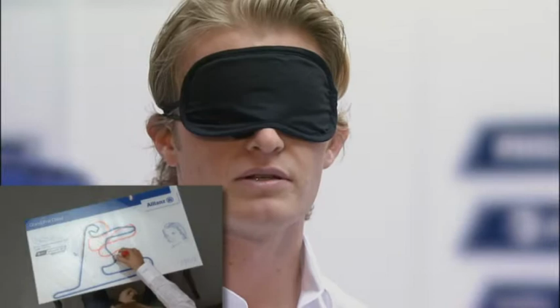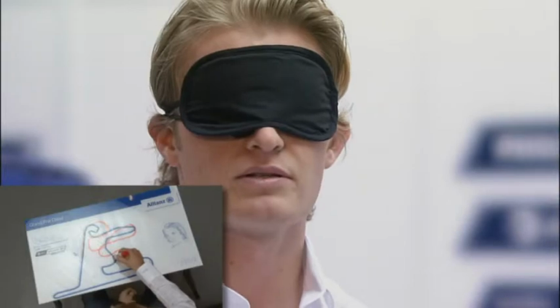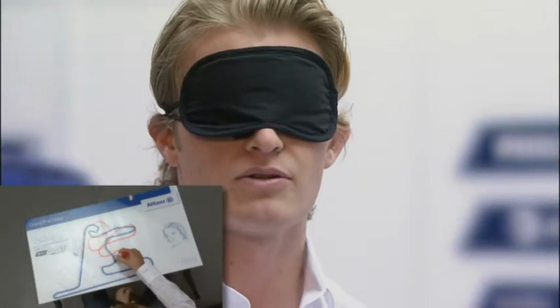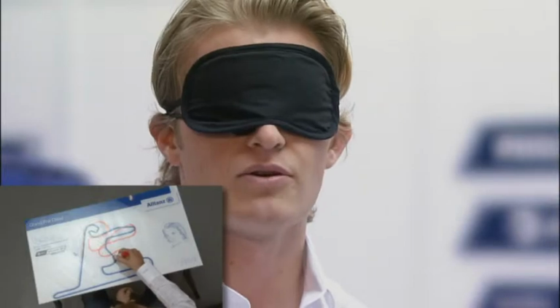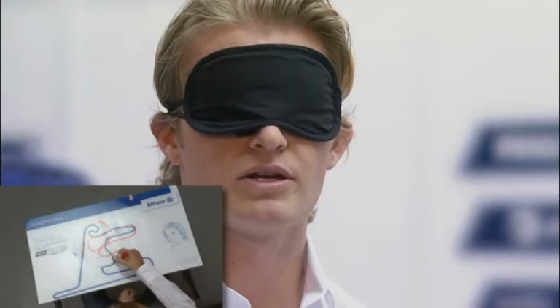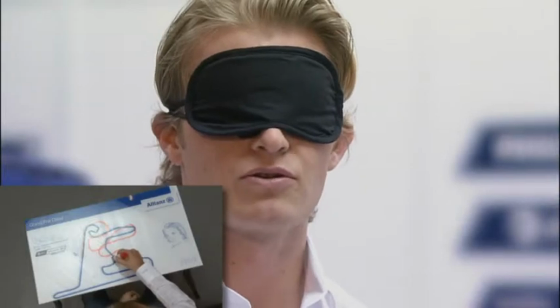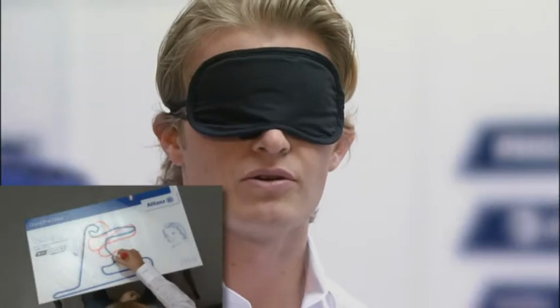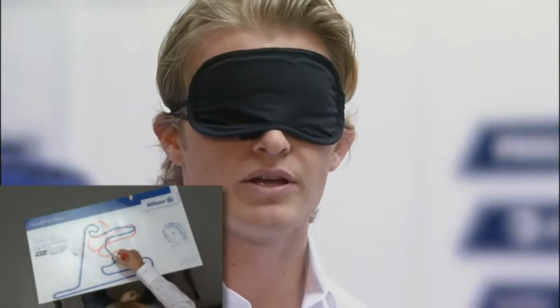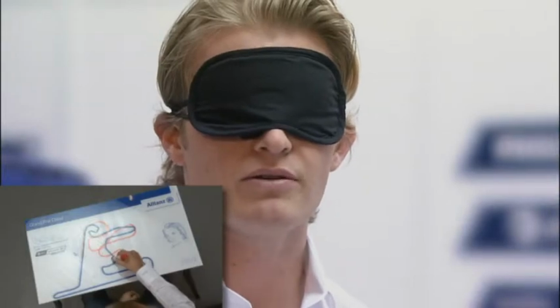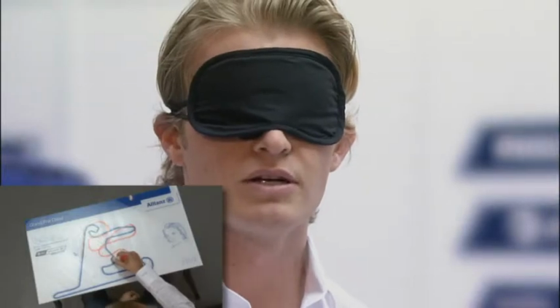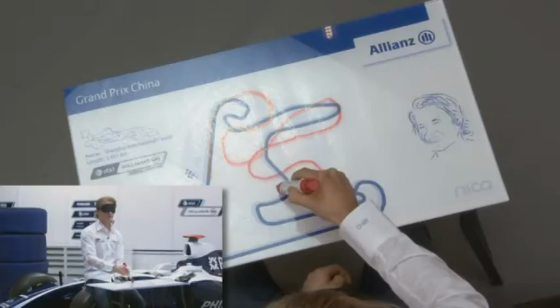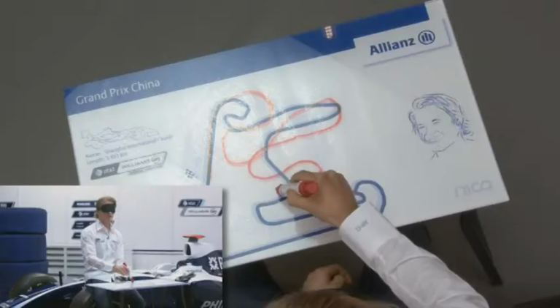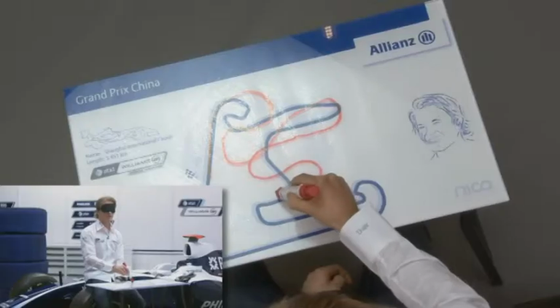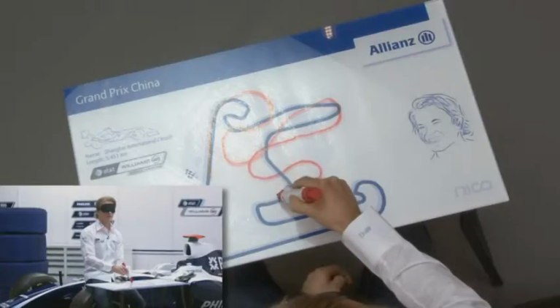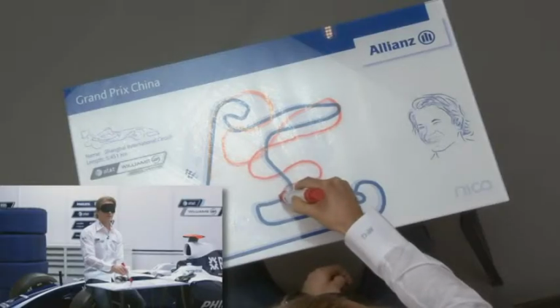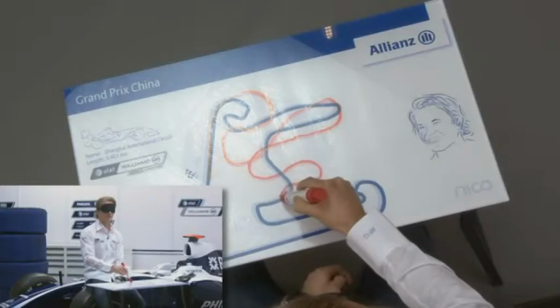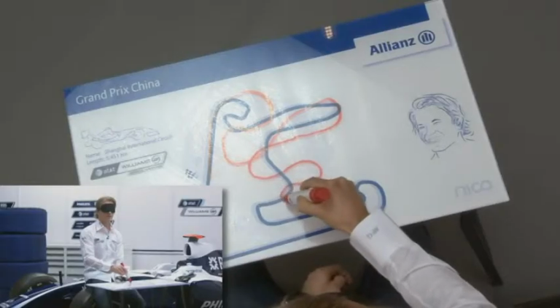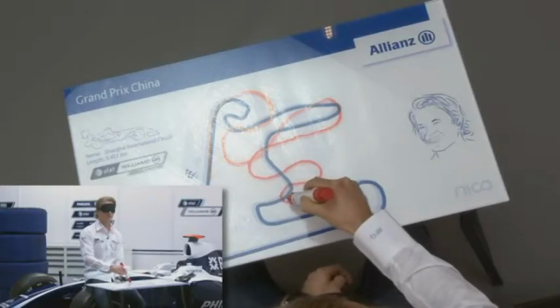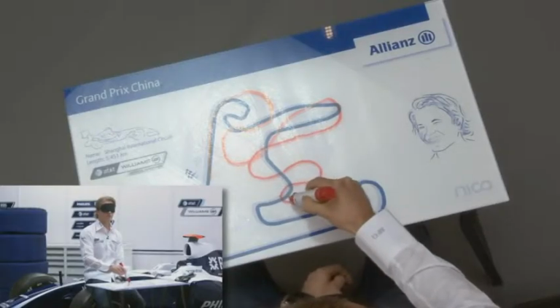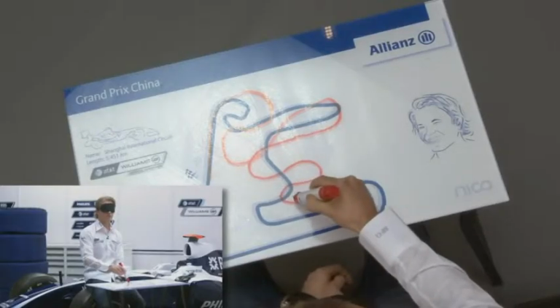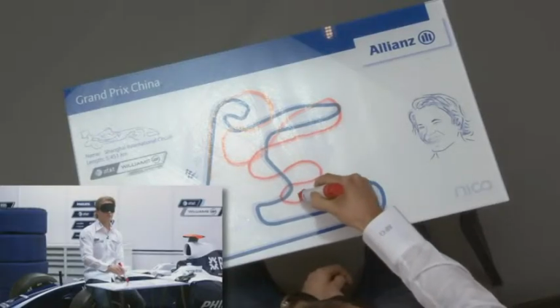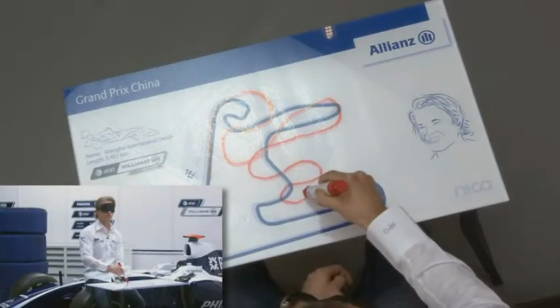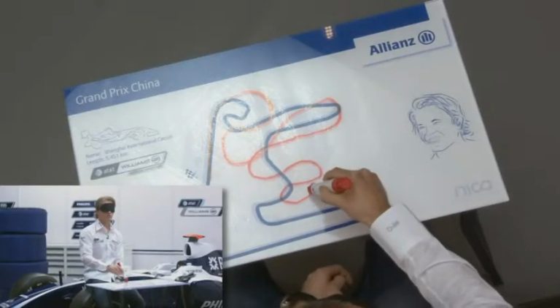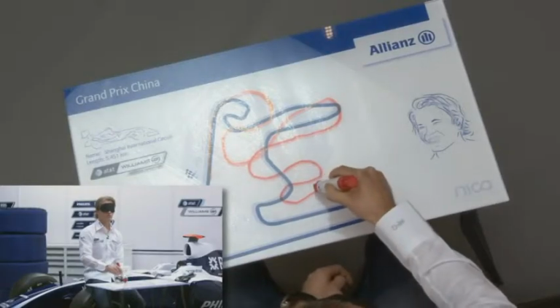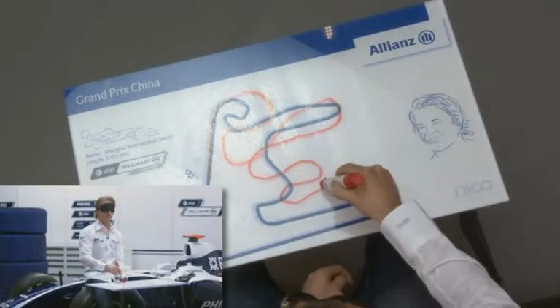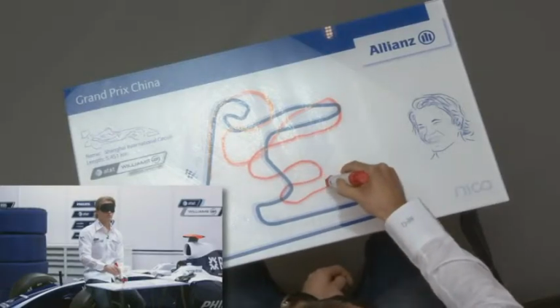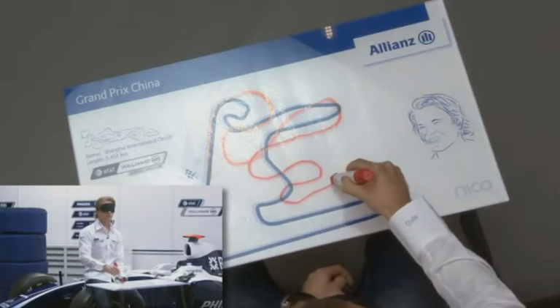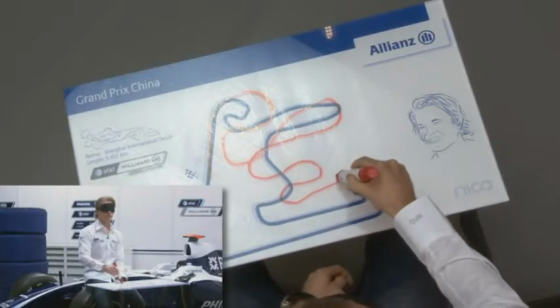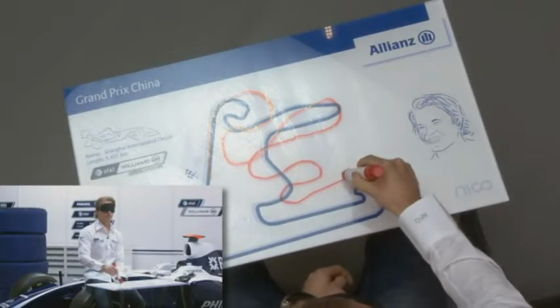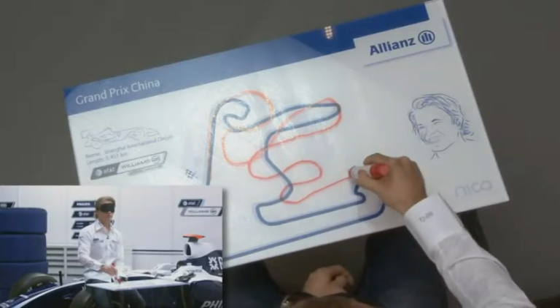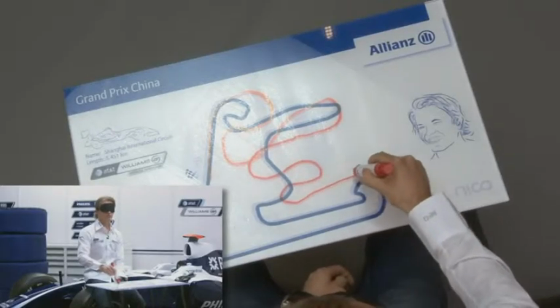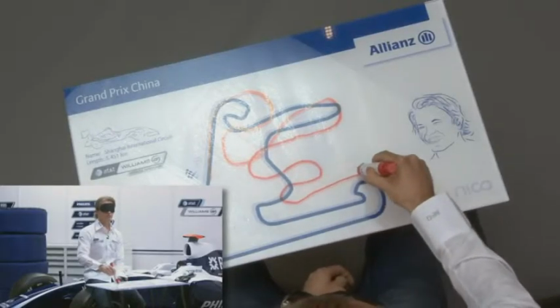This is a third gear corner here — a double left-hander, one, two — onto the back straight.